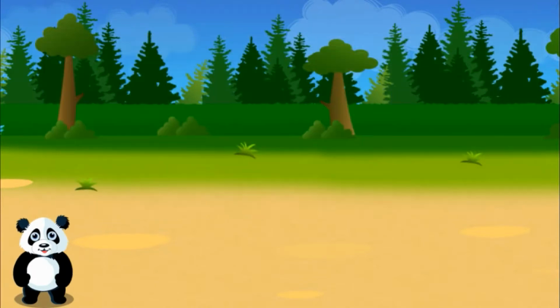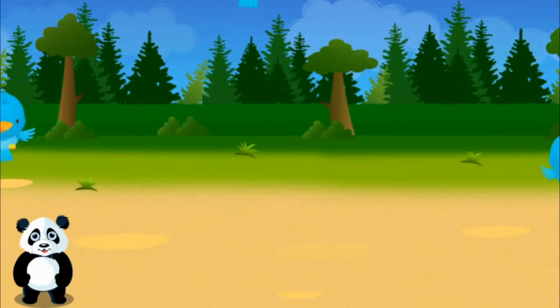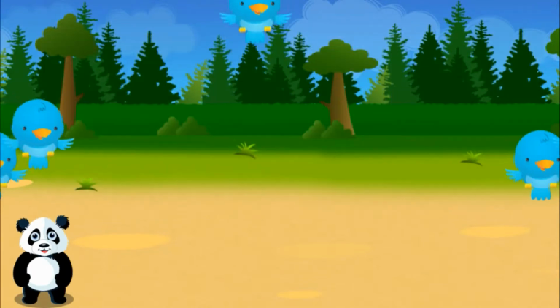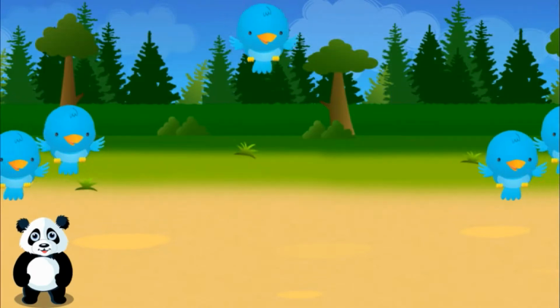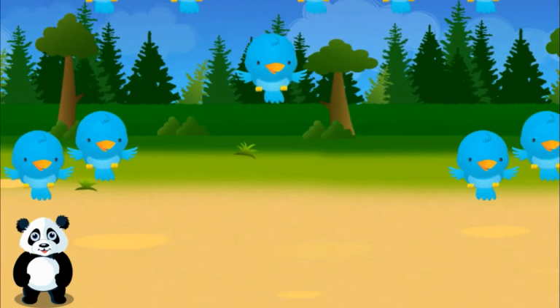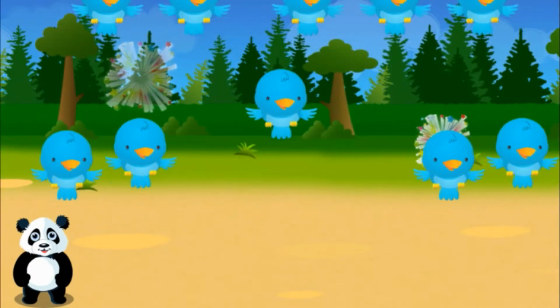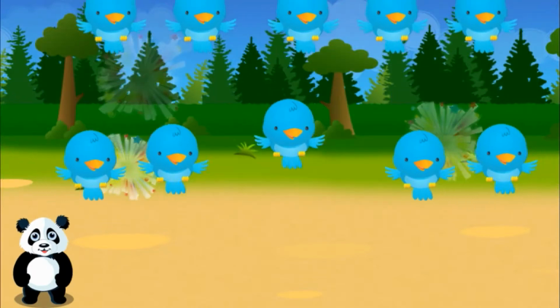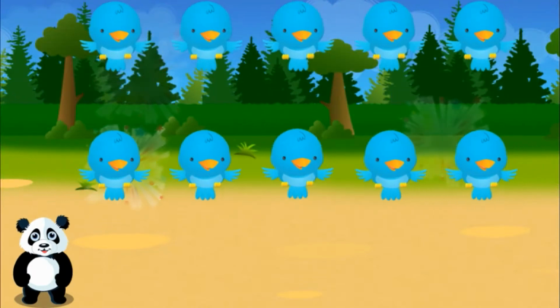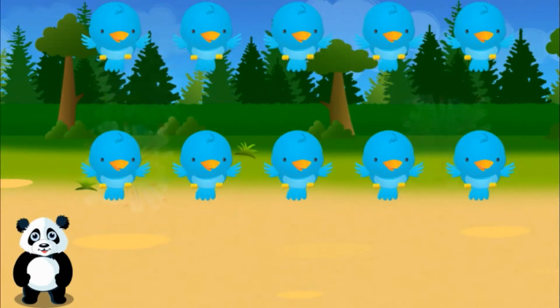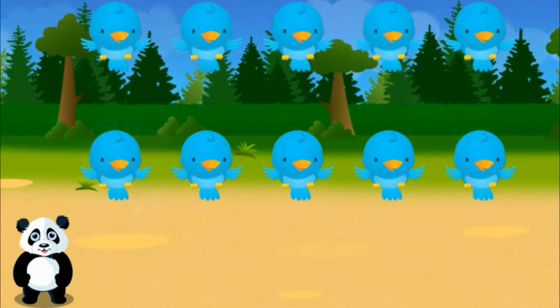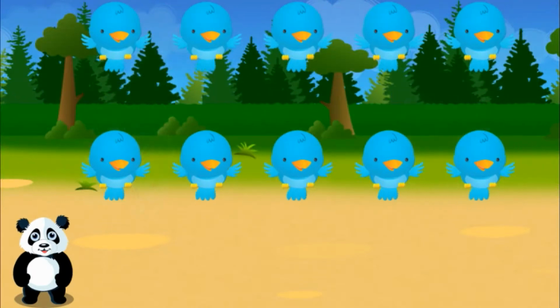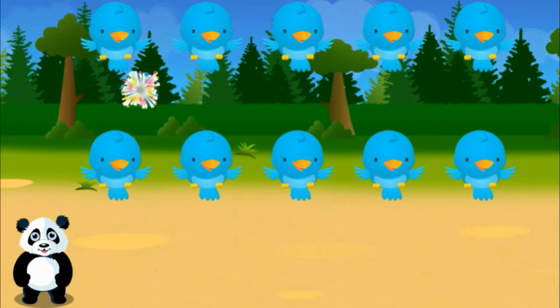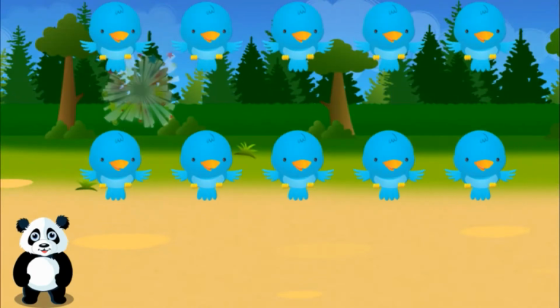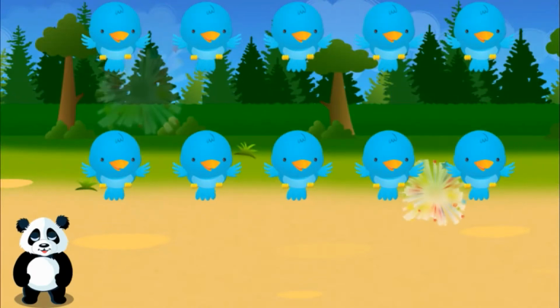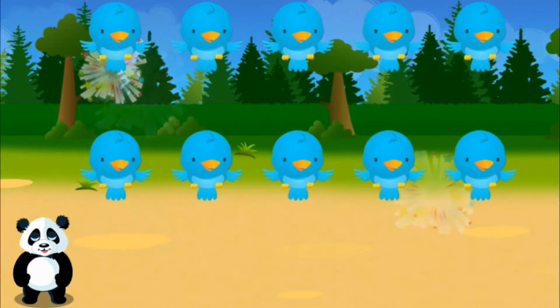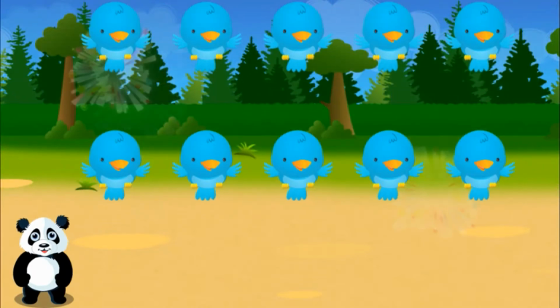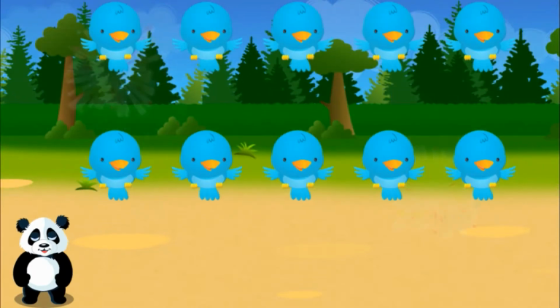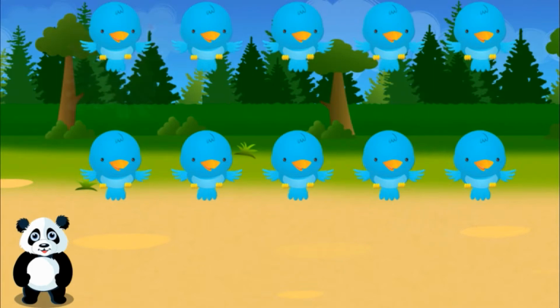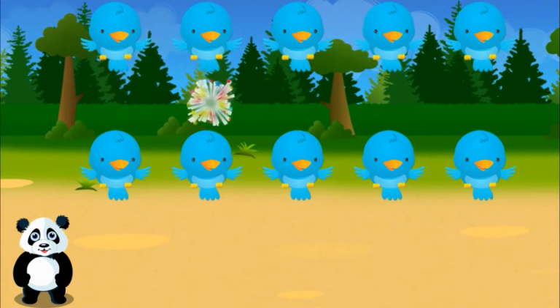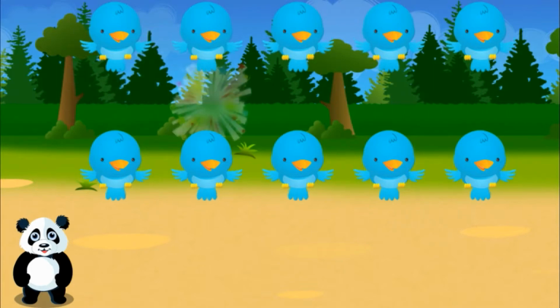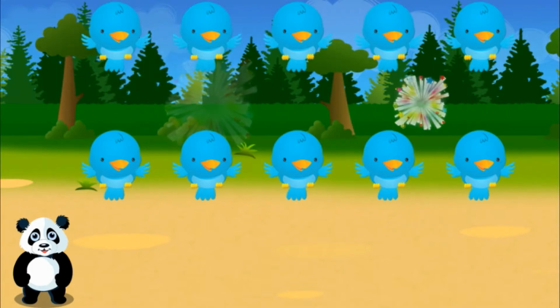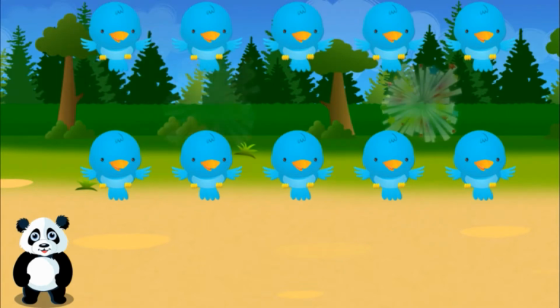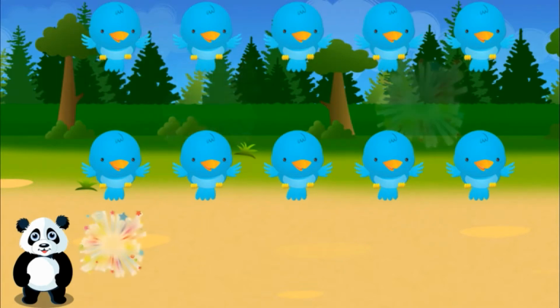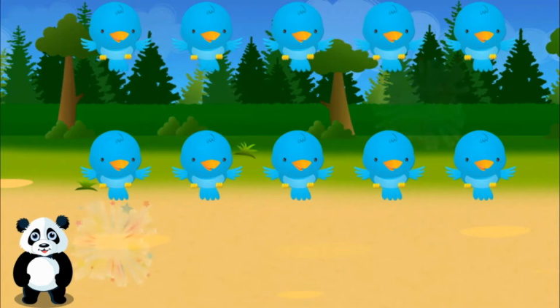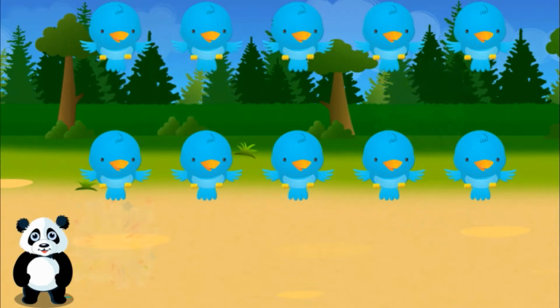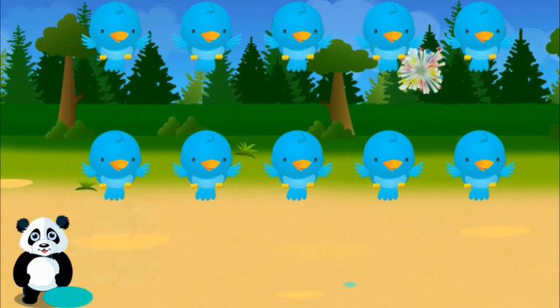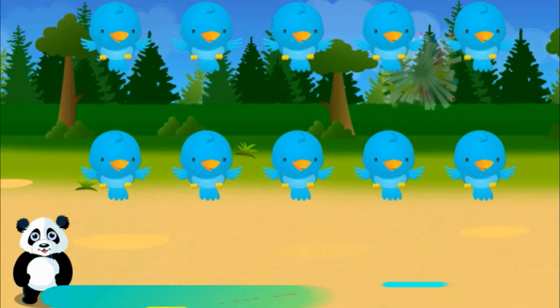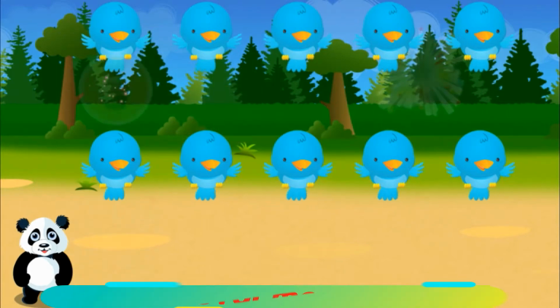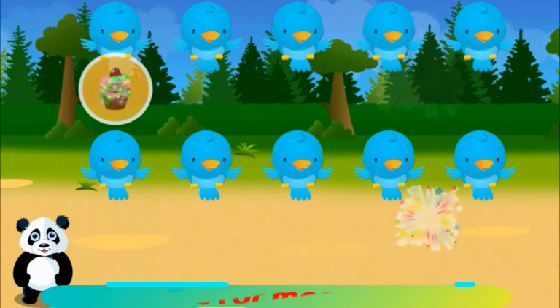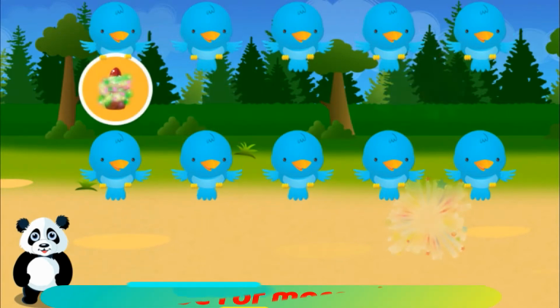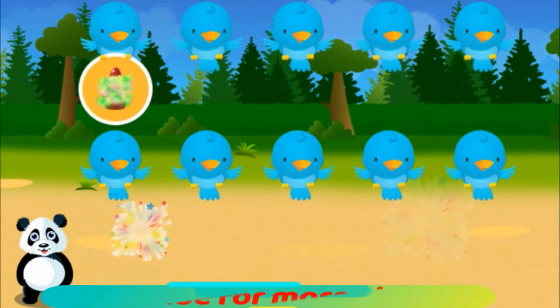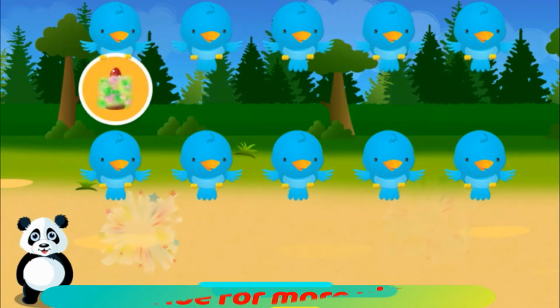Excellent! You earned a sticker. Let's count your stickers. One.